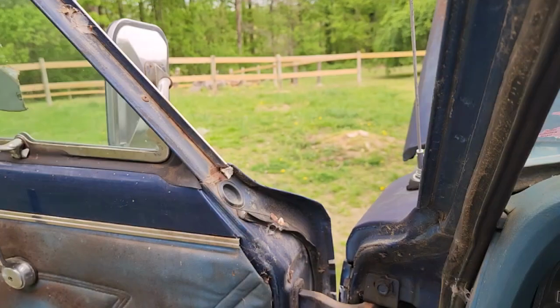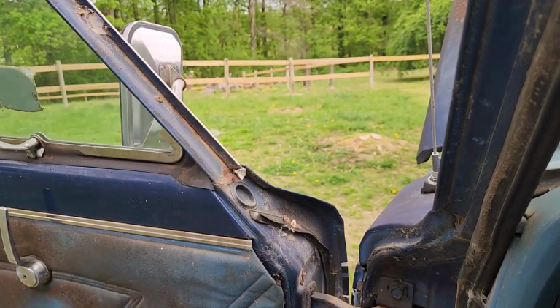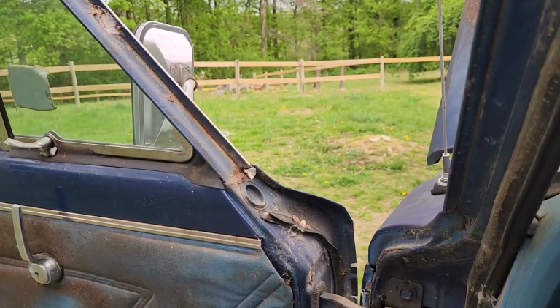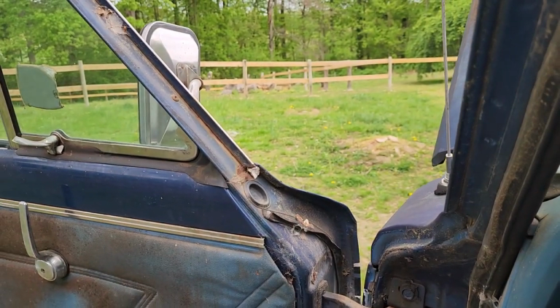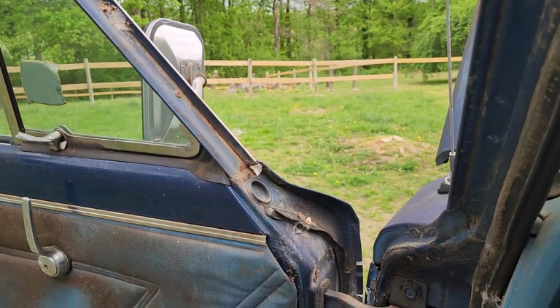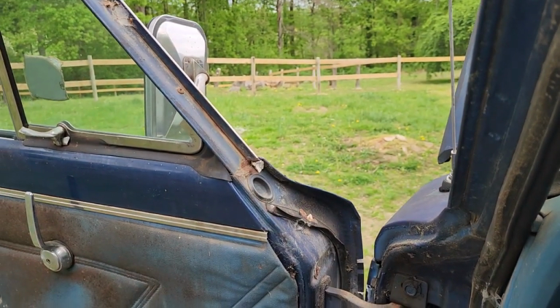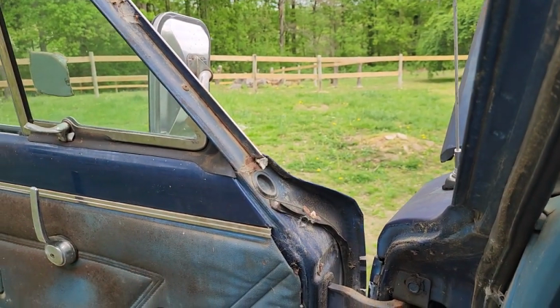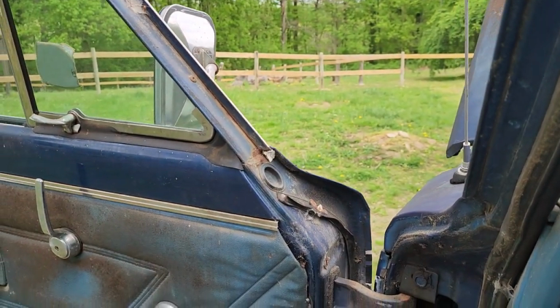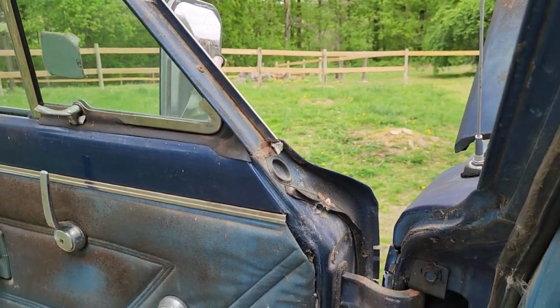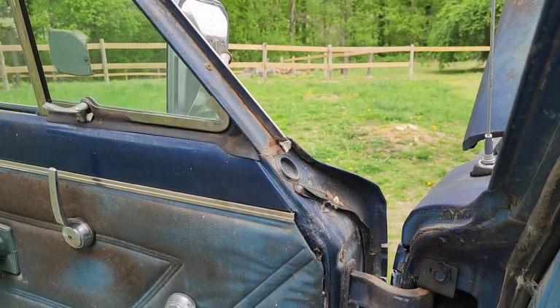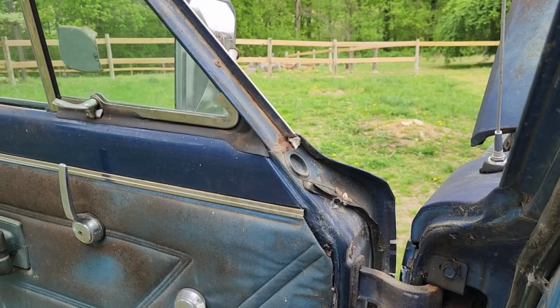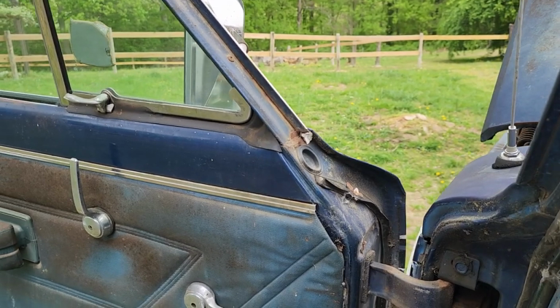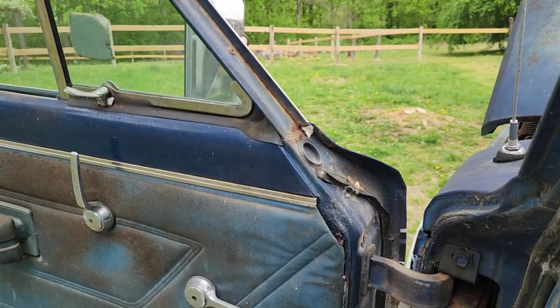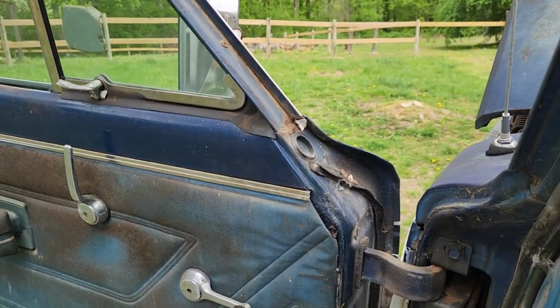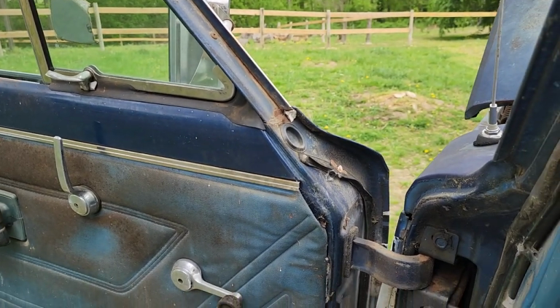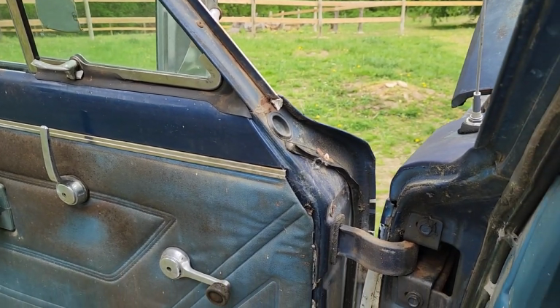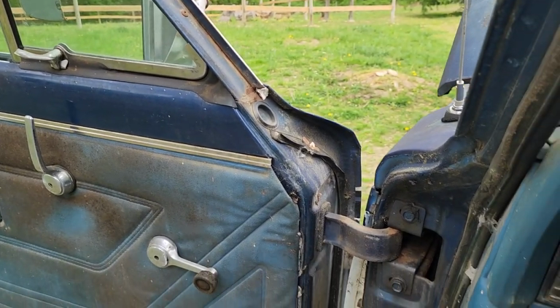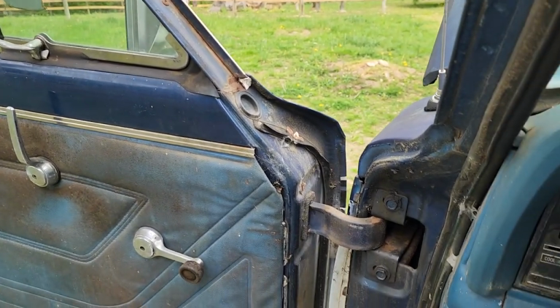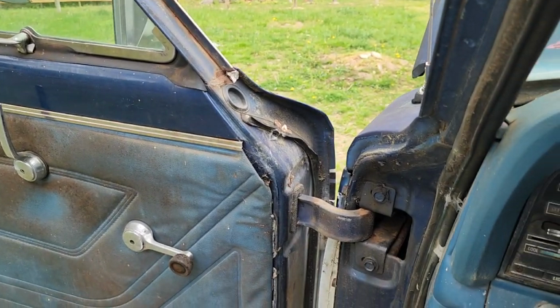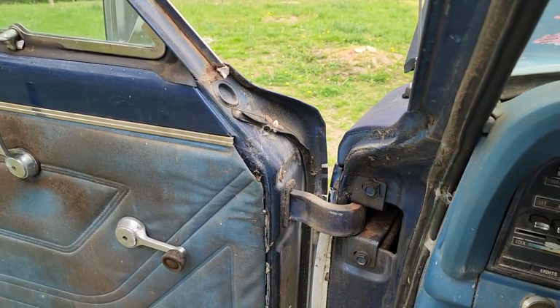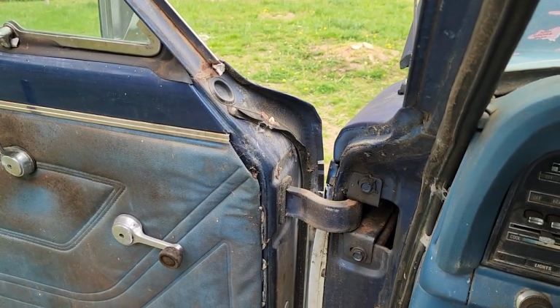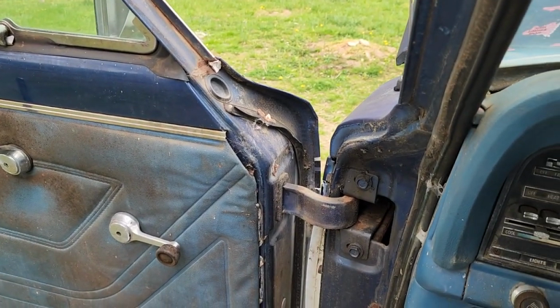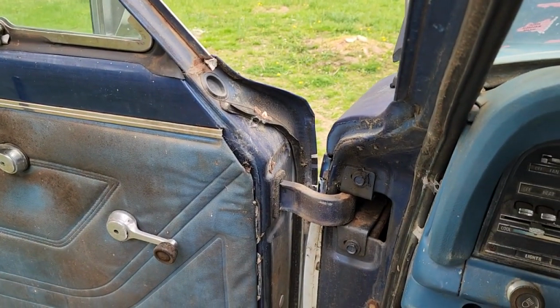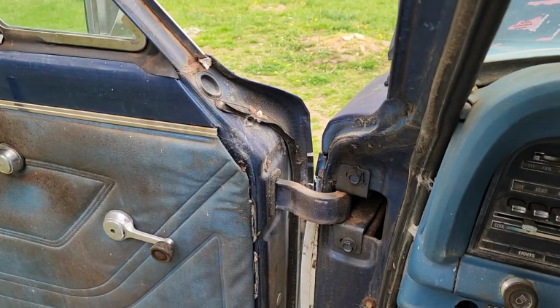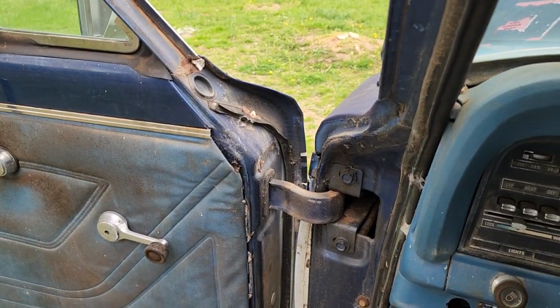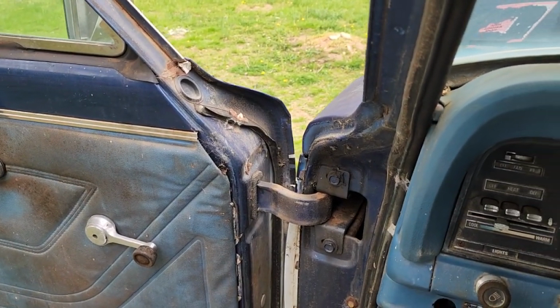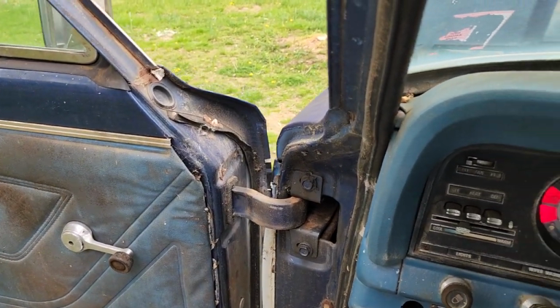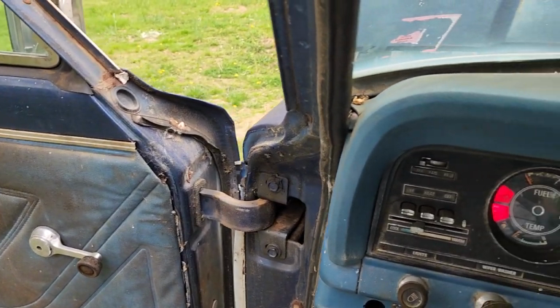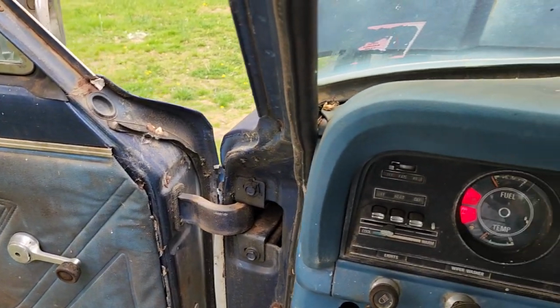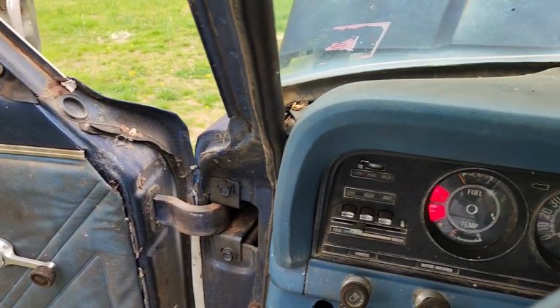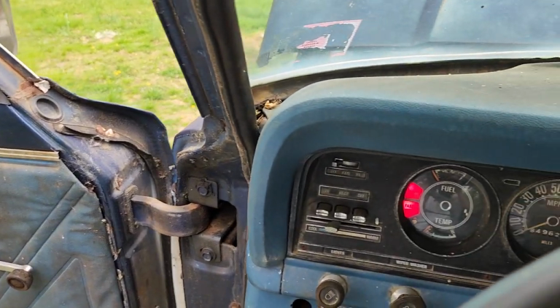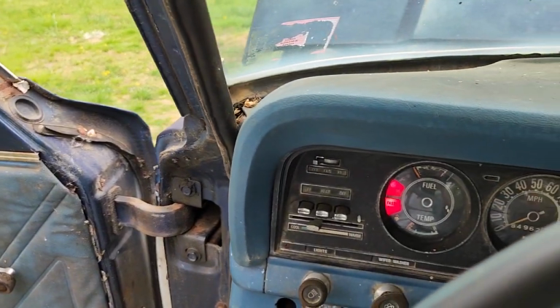It starts, it just needs more gas. I'll let you guys go — I'm going to get this thing running because I've got to get it out of here so I can get the trailer back.